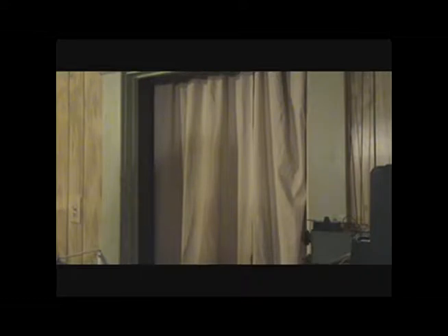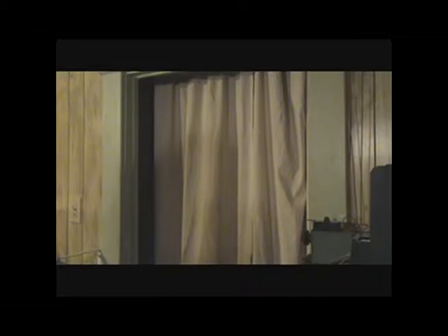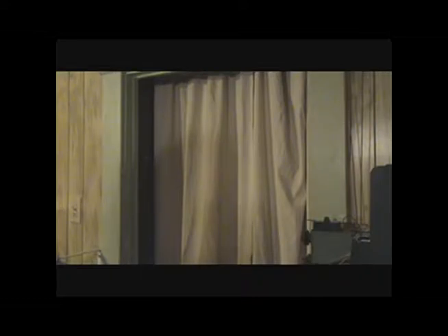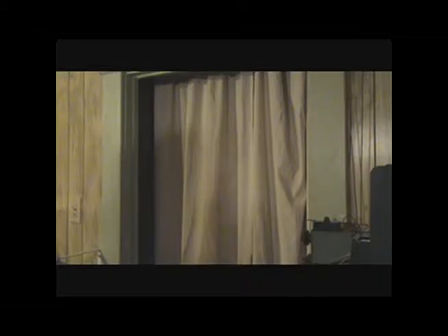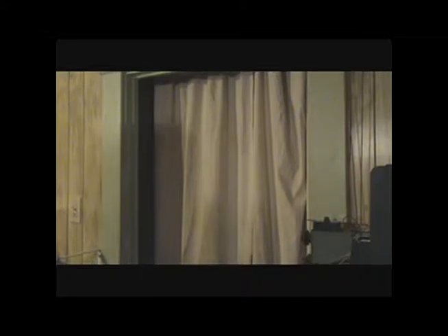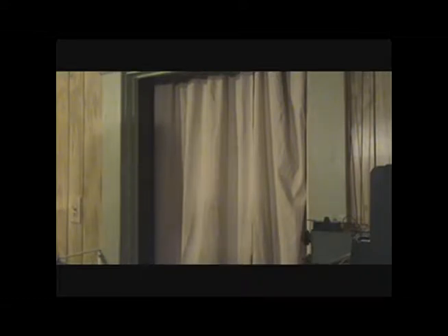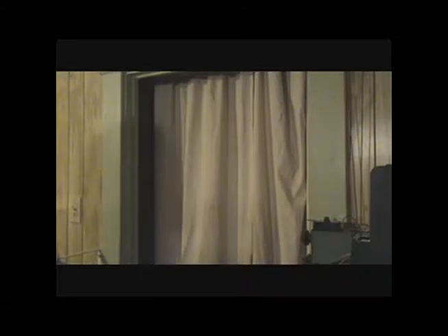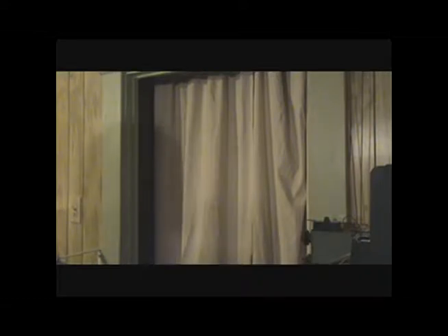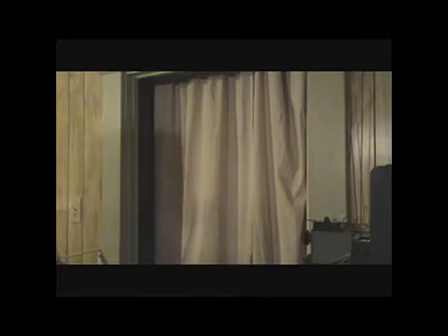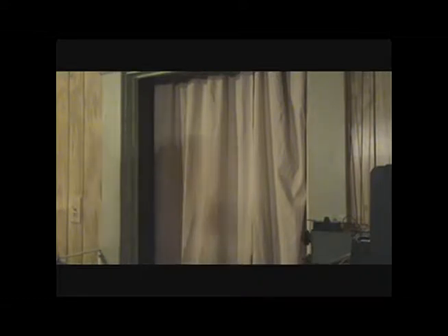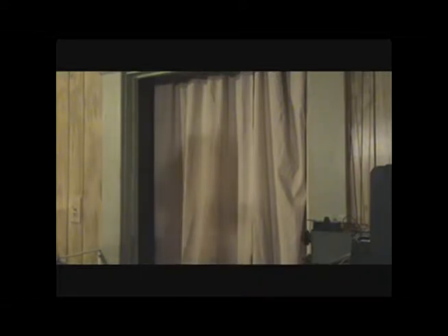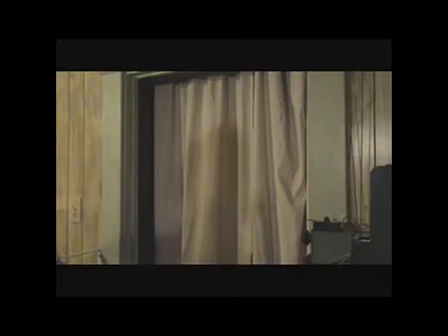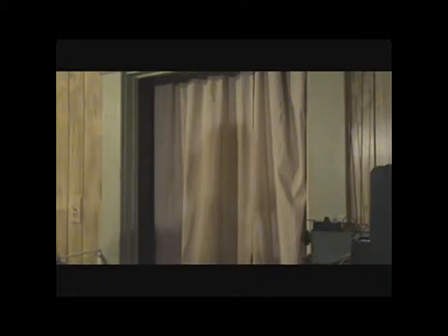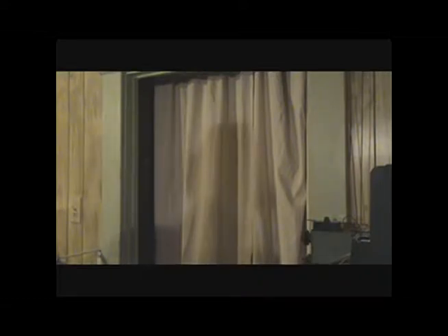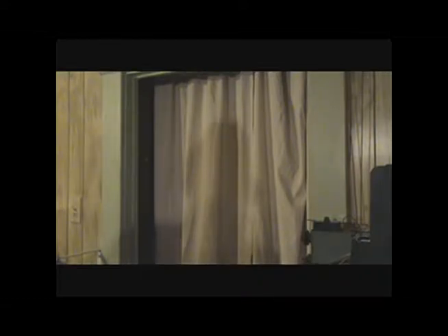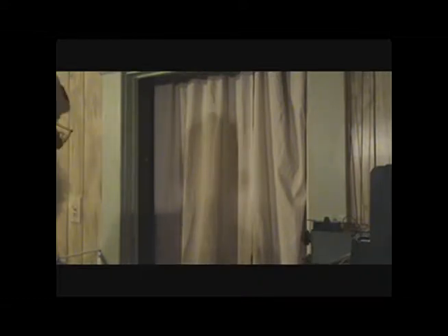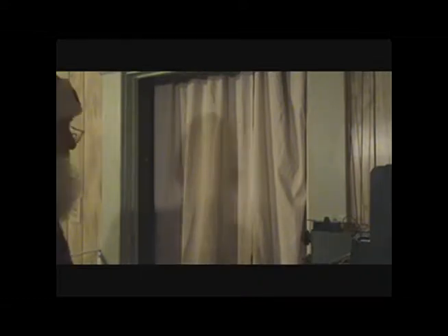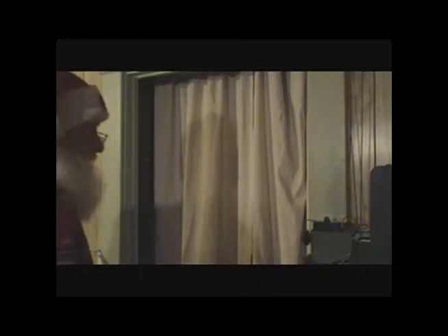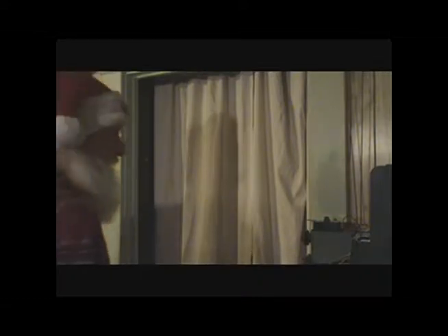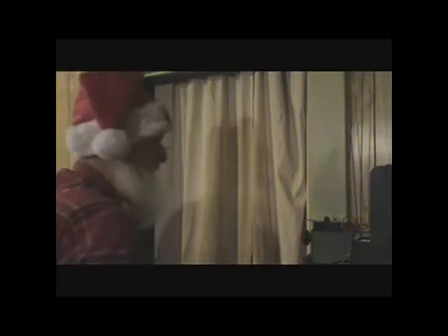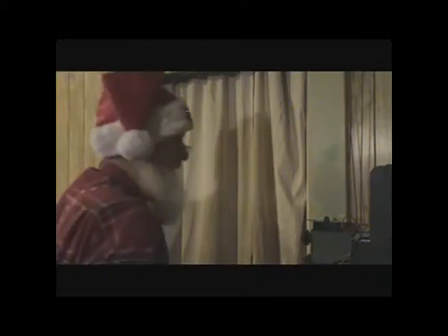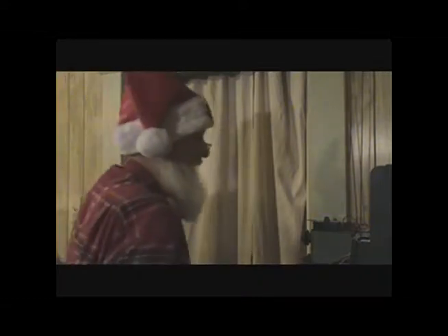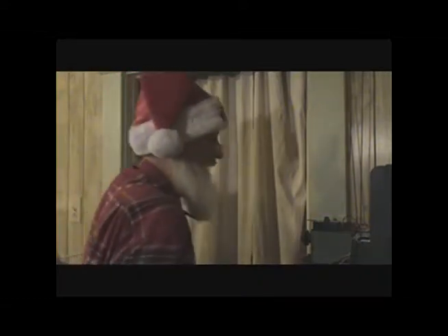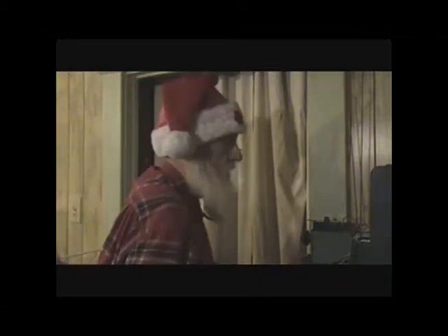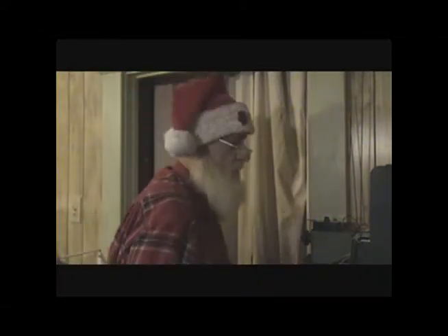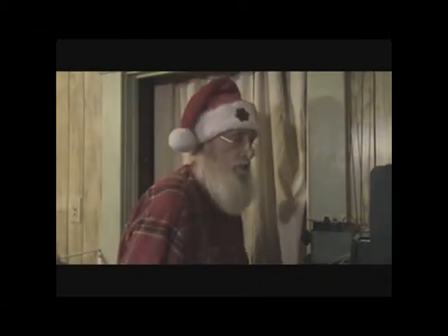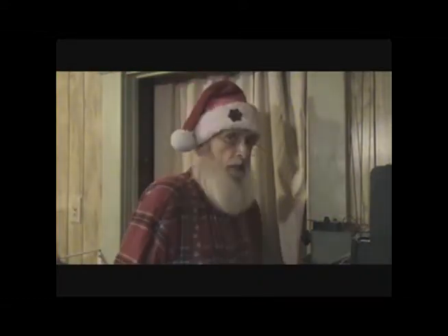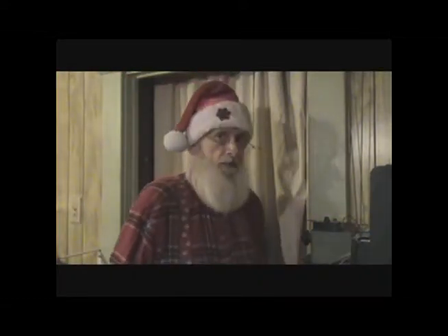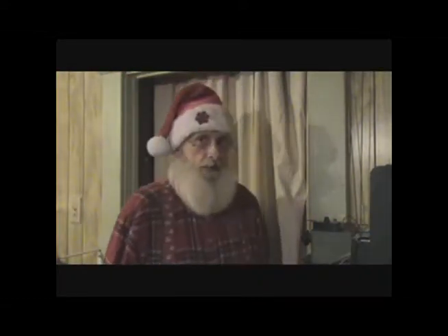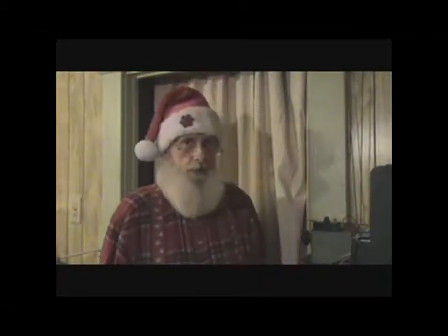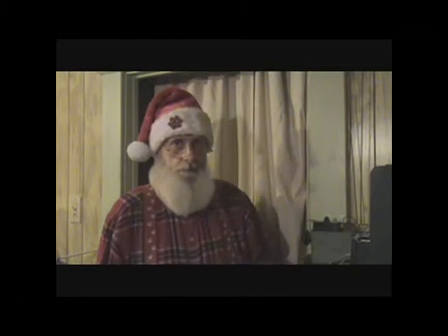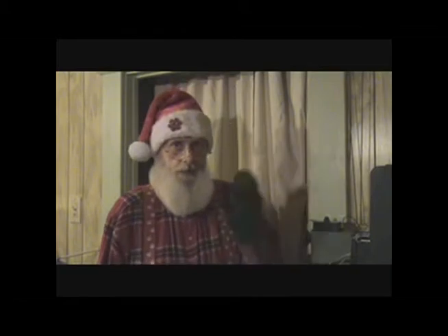Ho, ho, ho! Hello! Merry Christmas everyone!